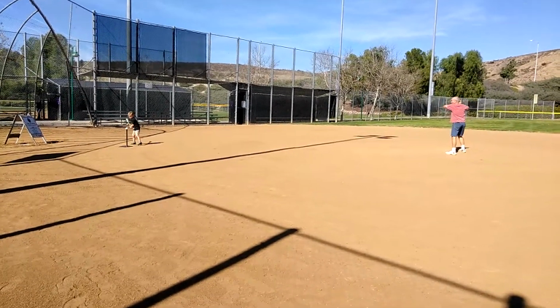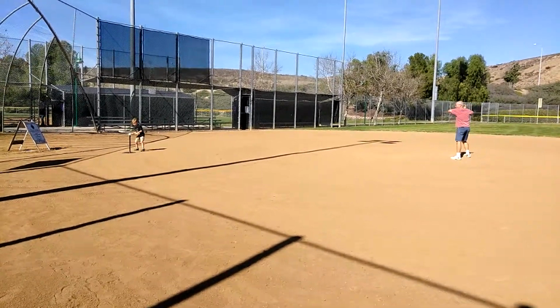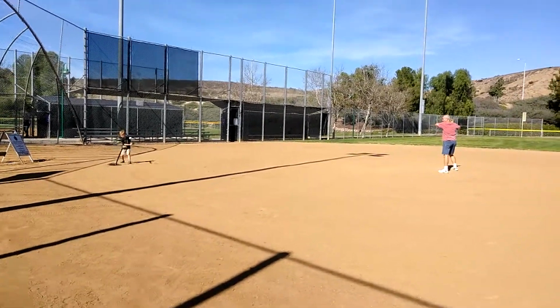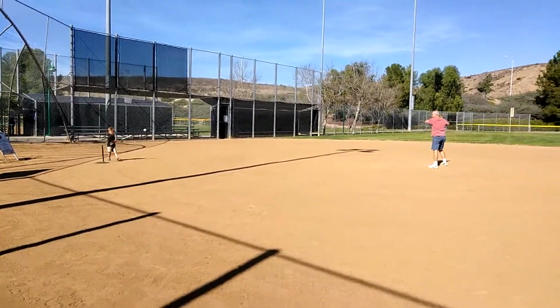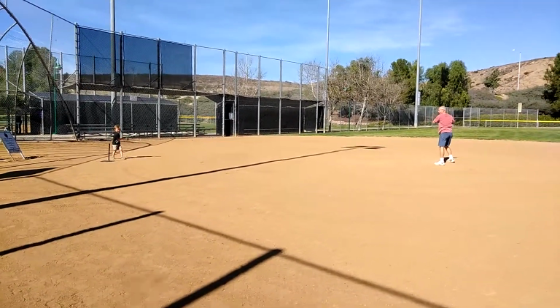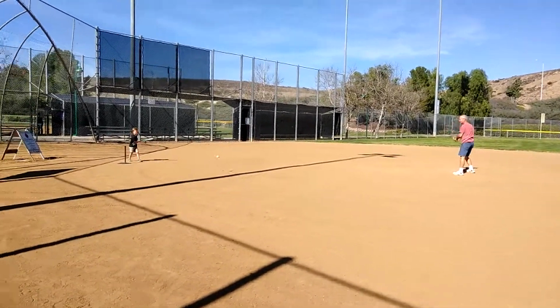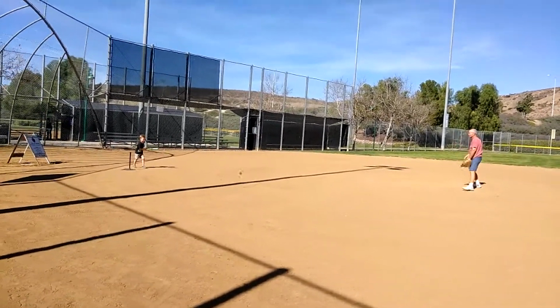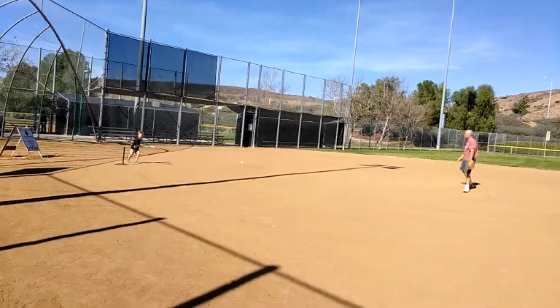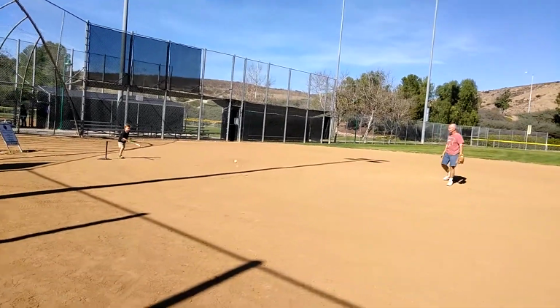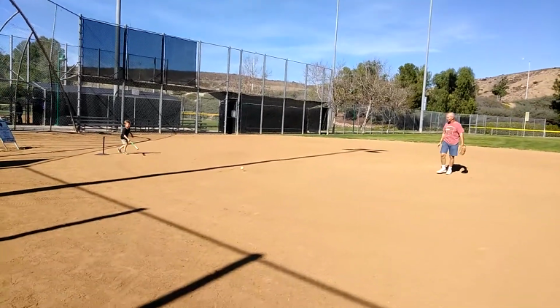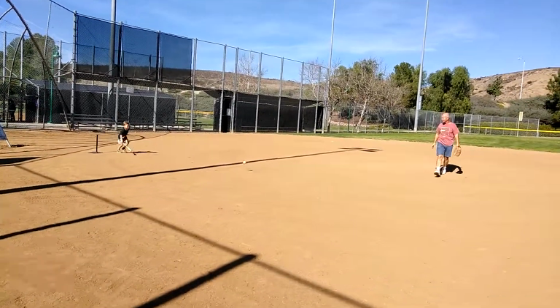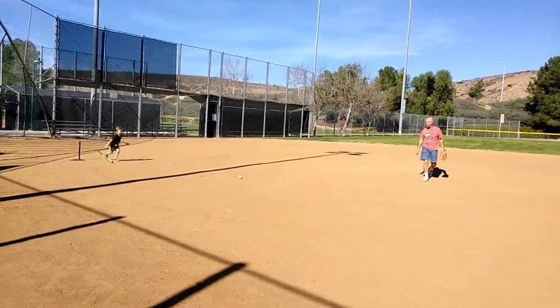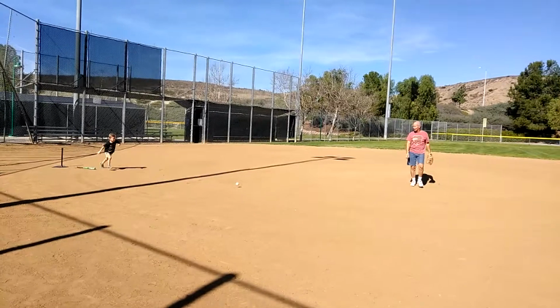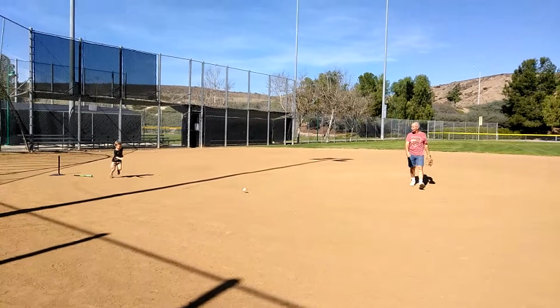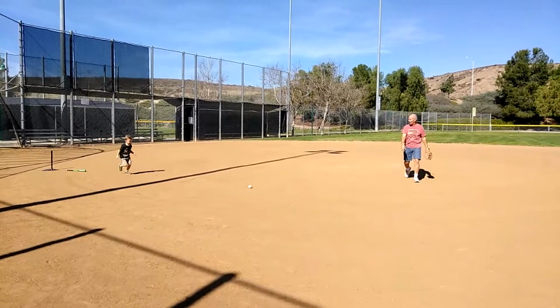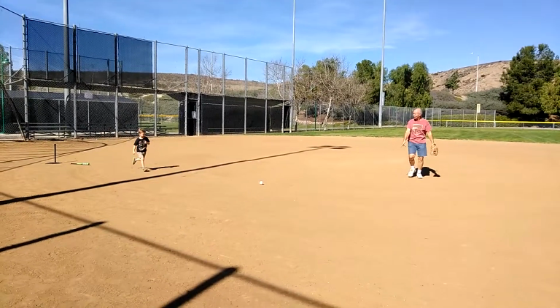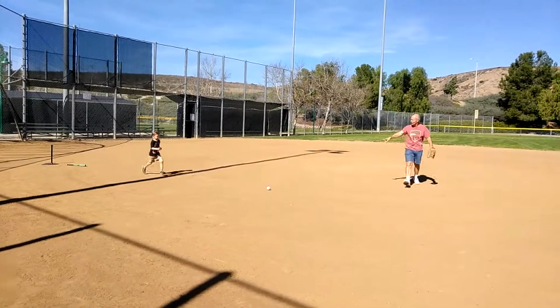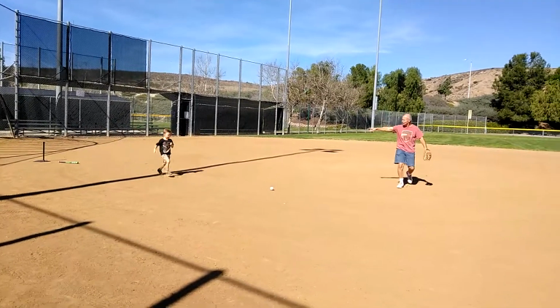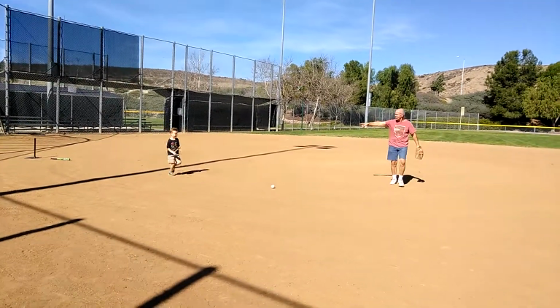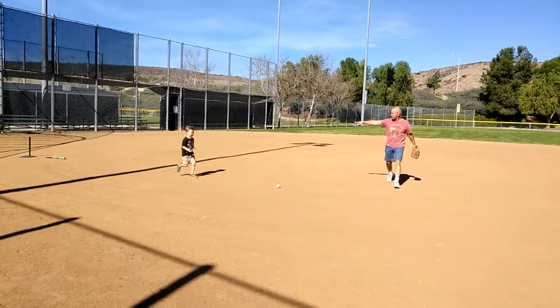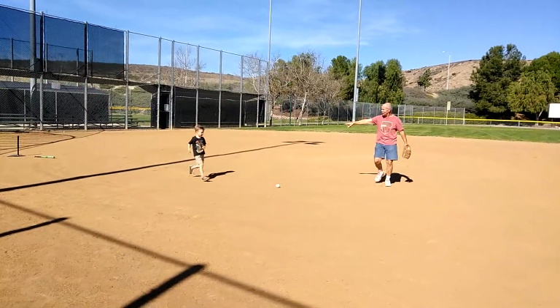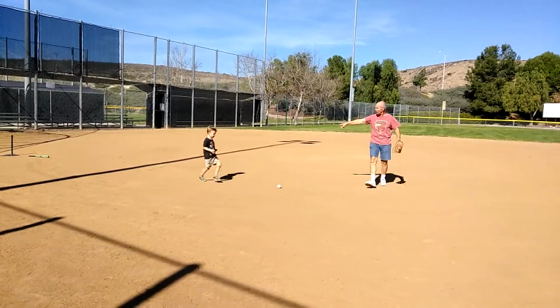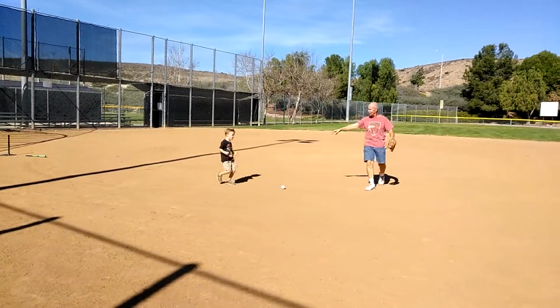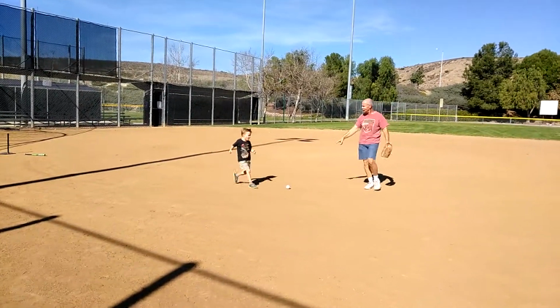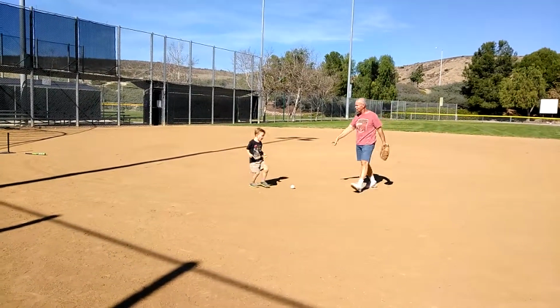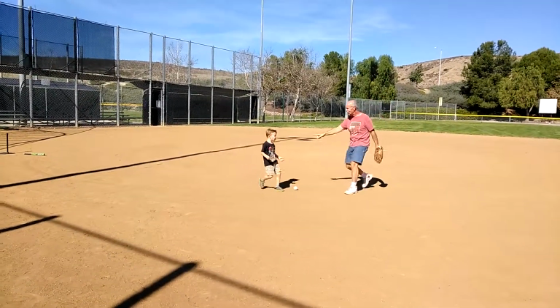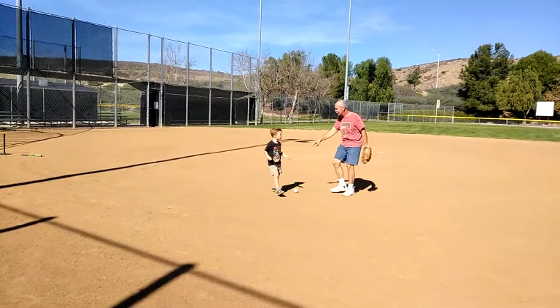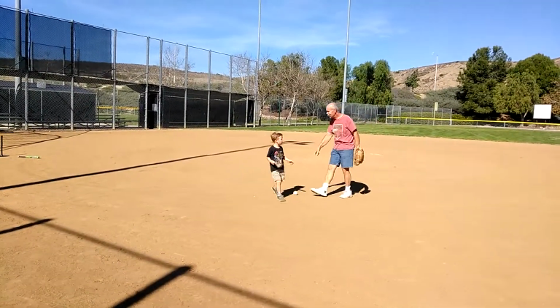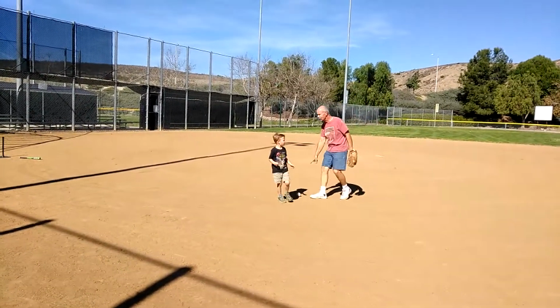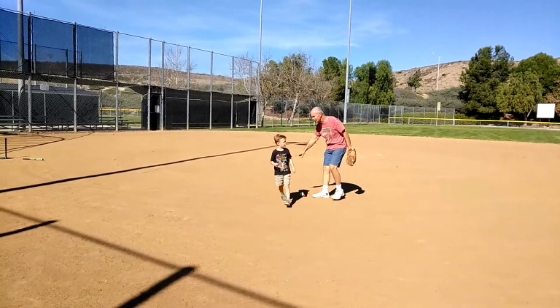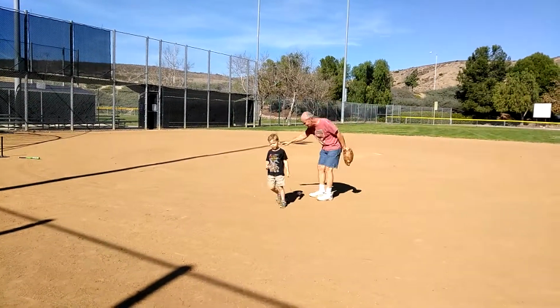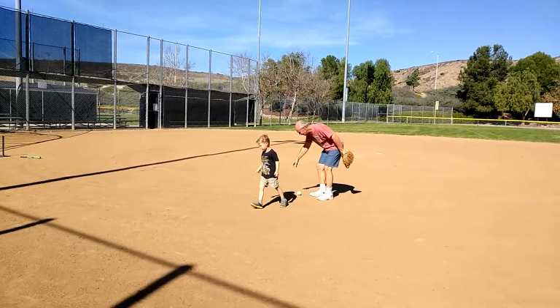We're out here at the West Hills Little League field.